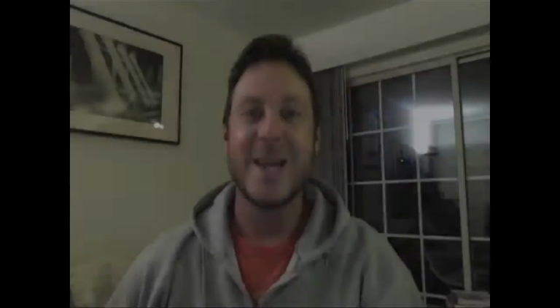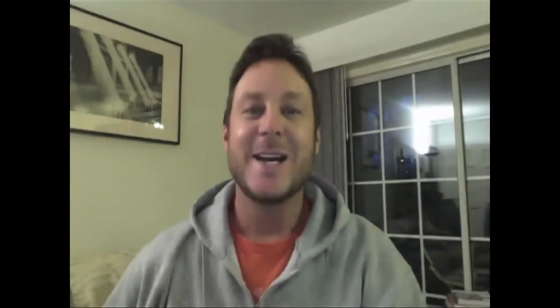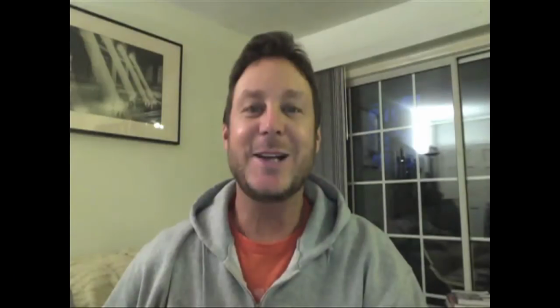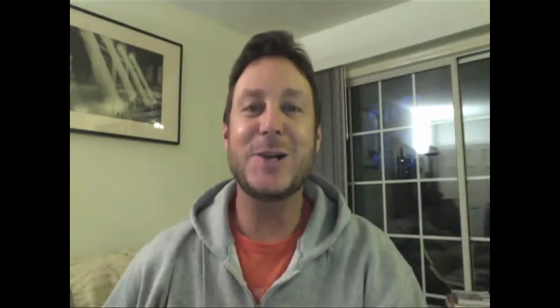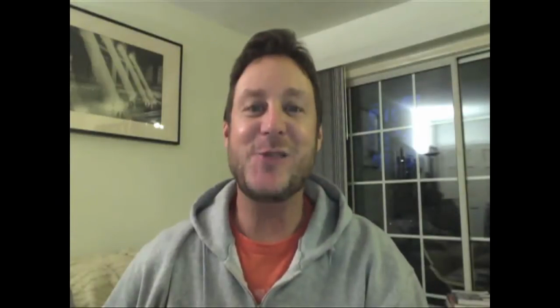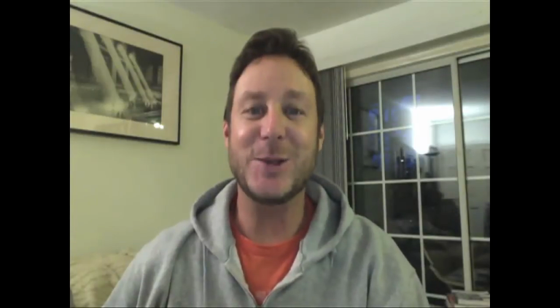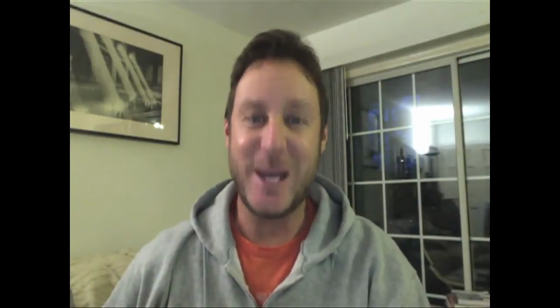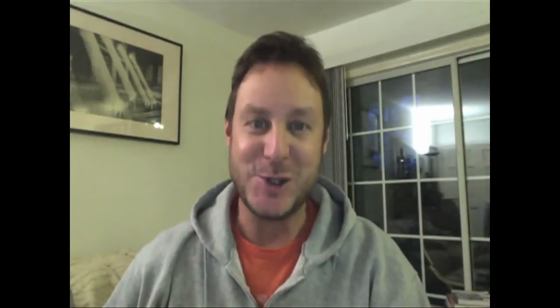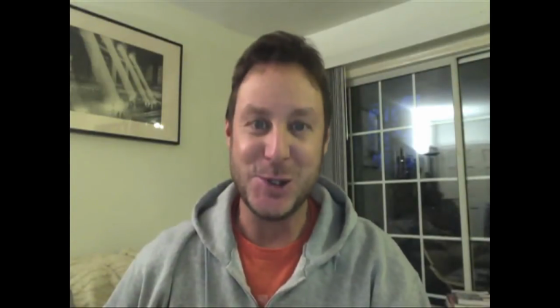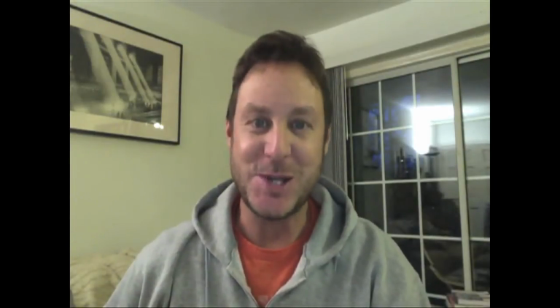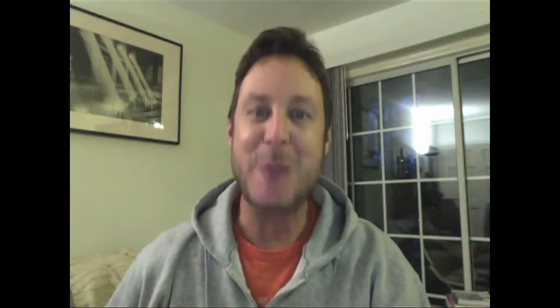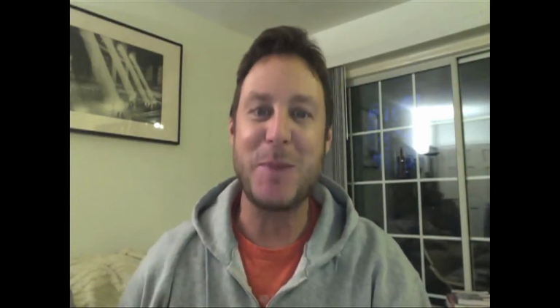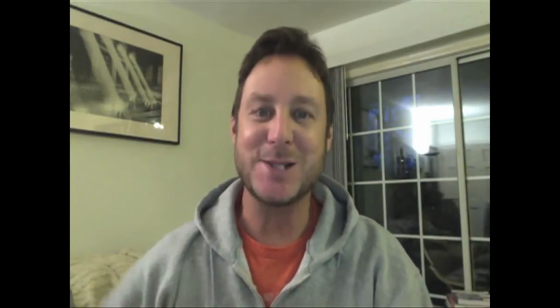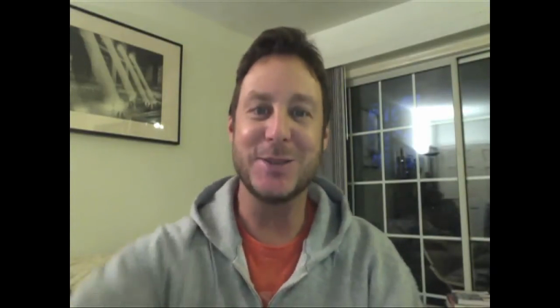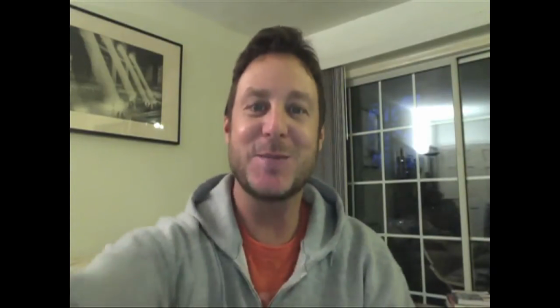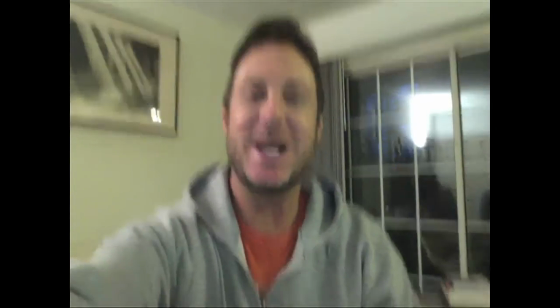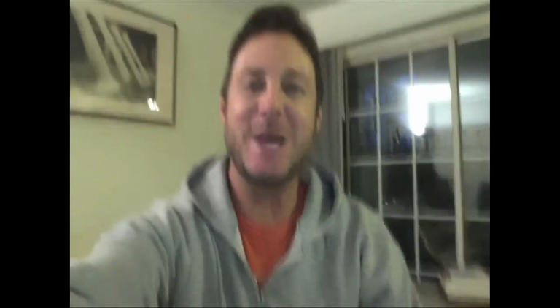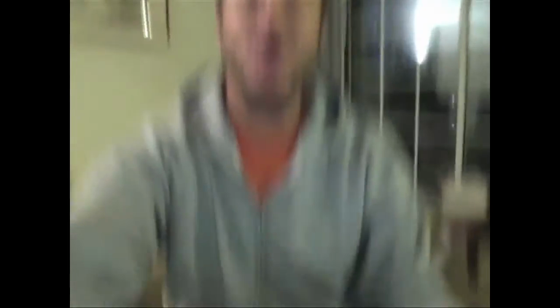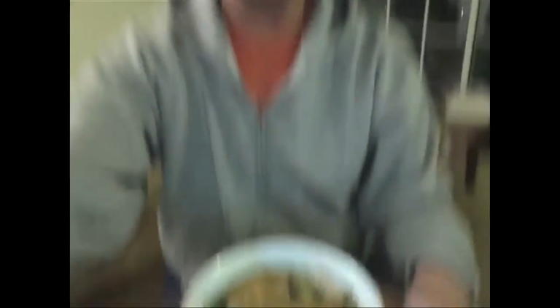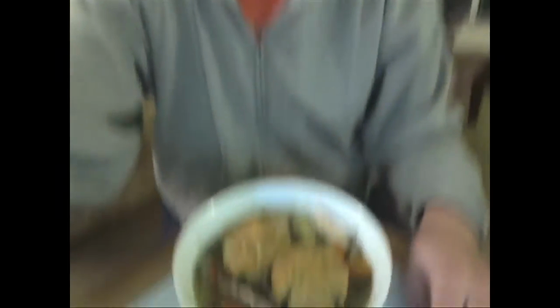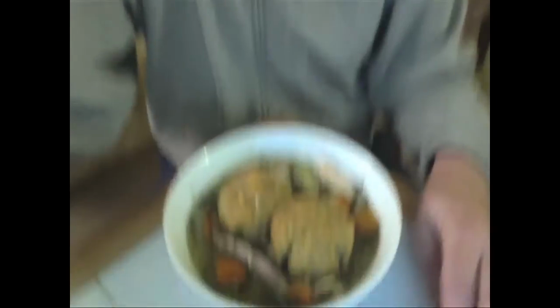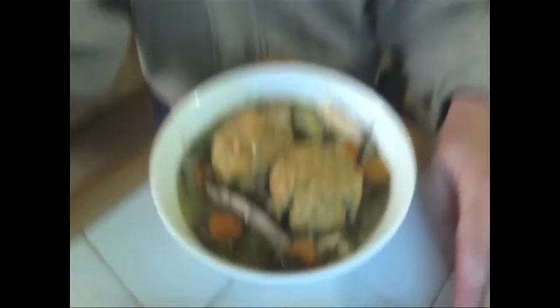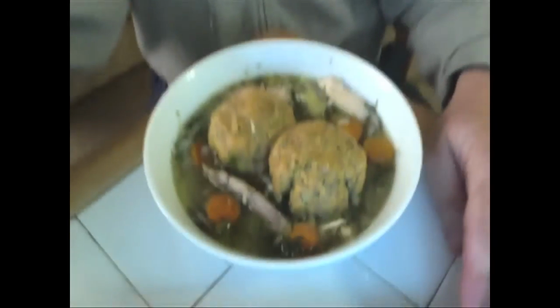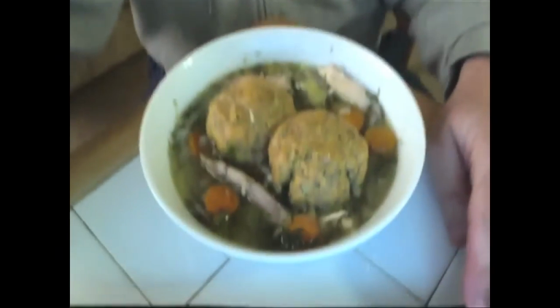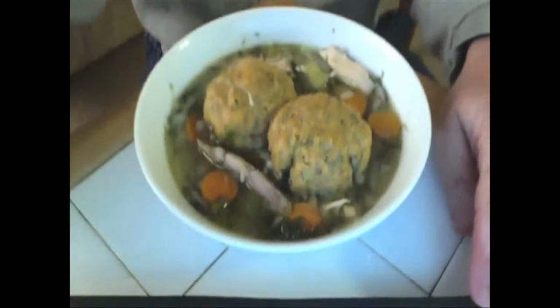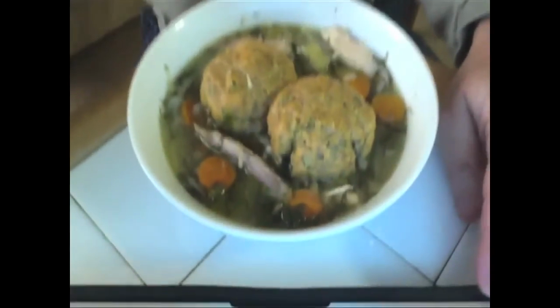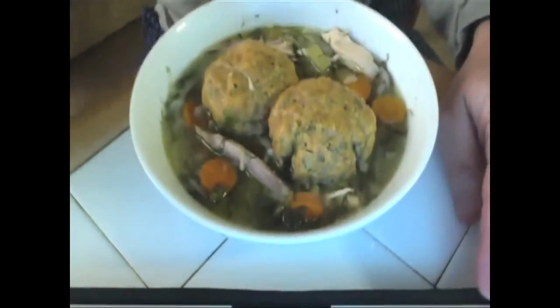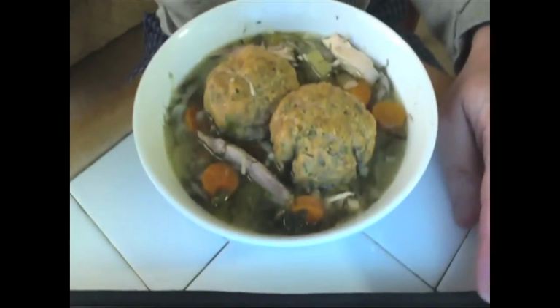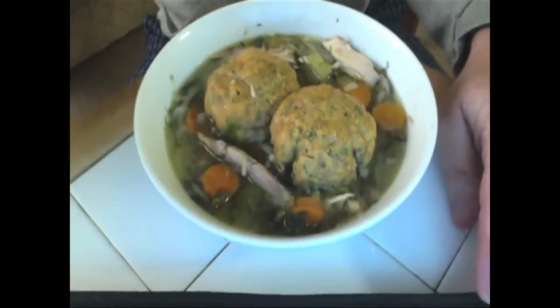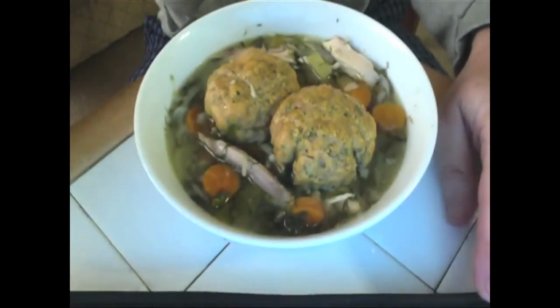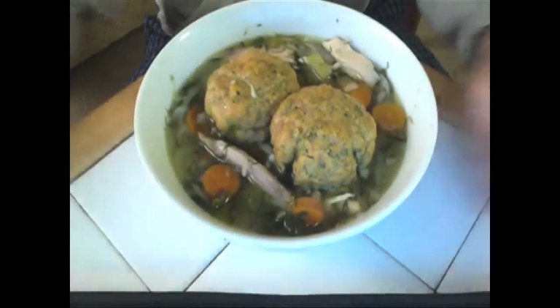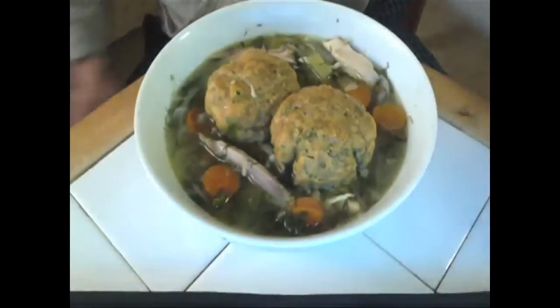Hello fellow cave Jews! Happy Passover! Time for matzo ball soup — paleo style of course.